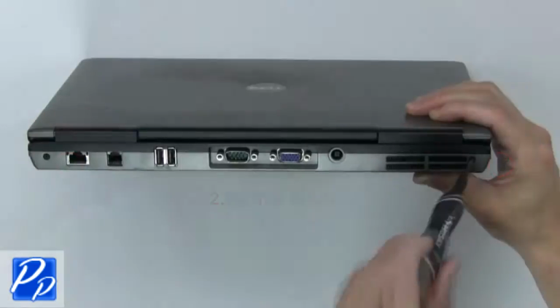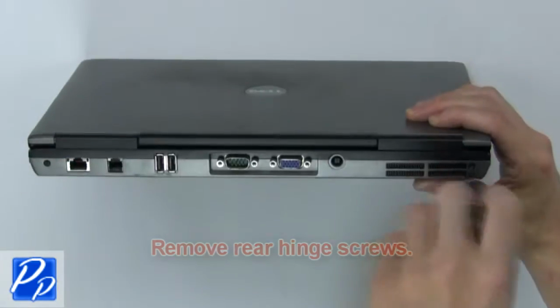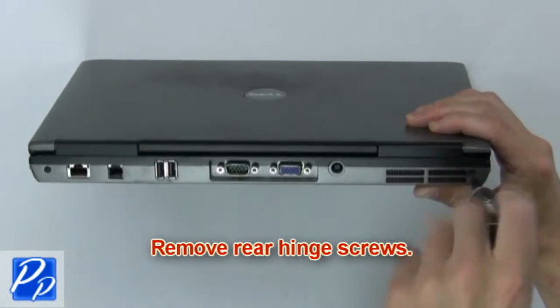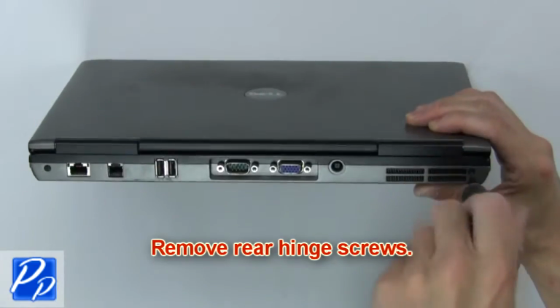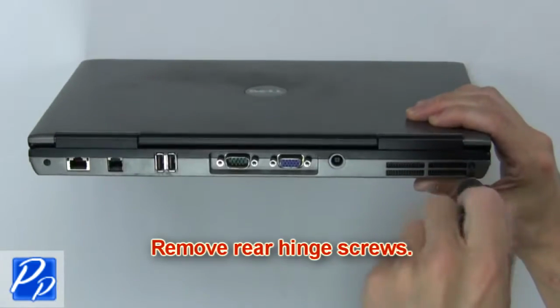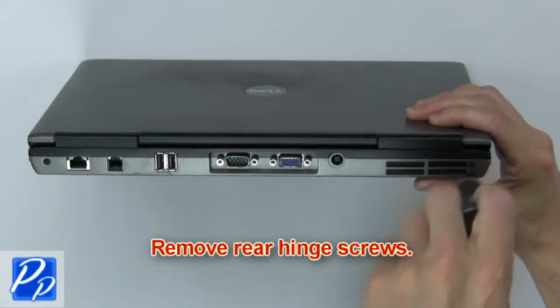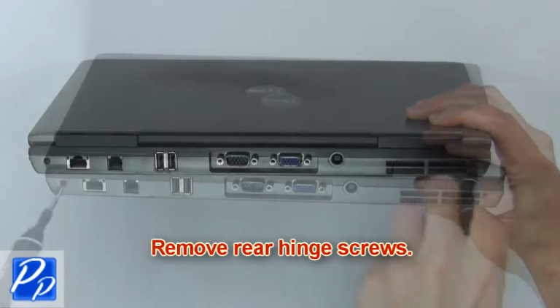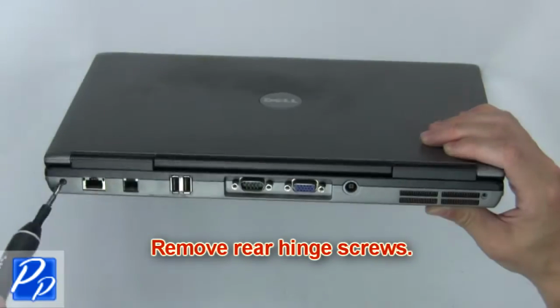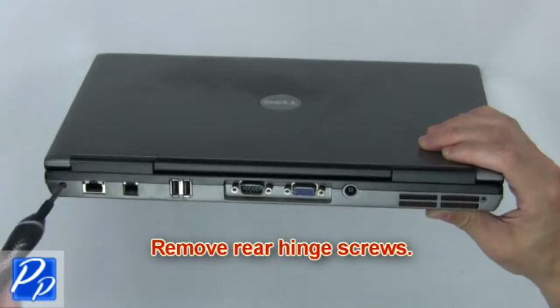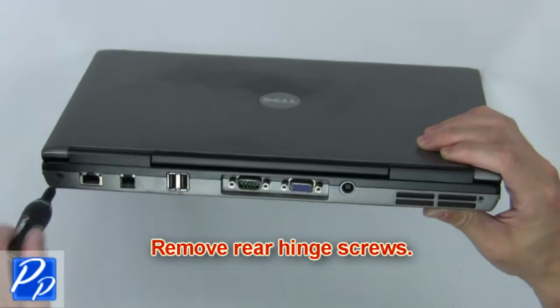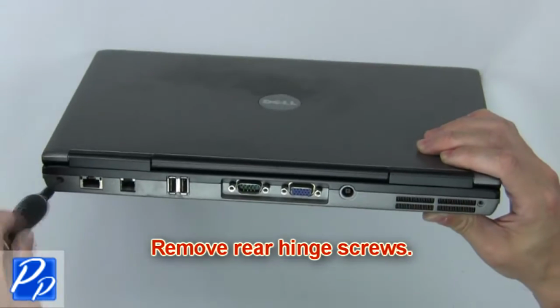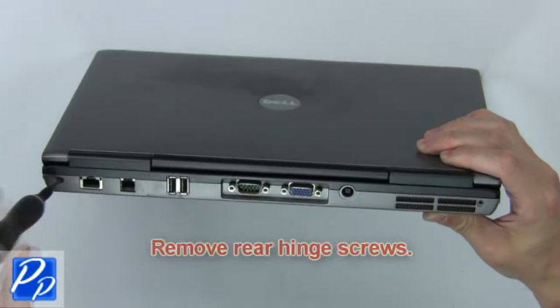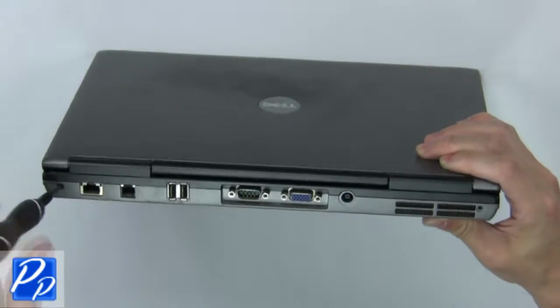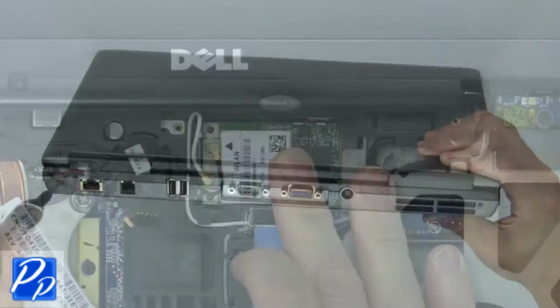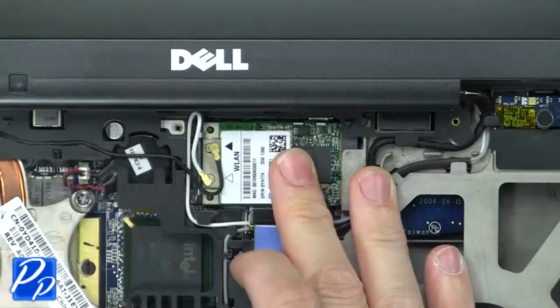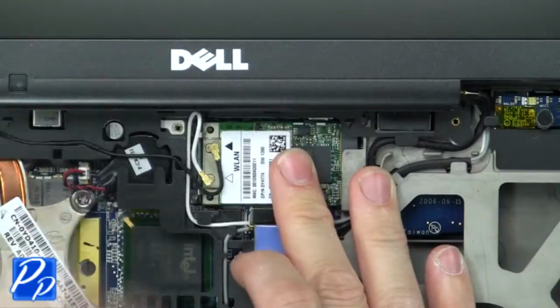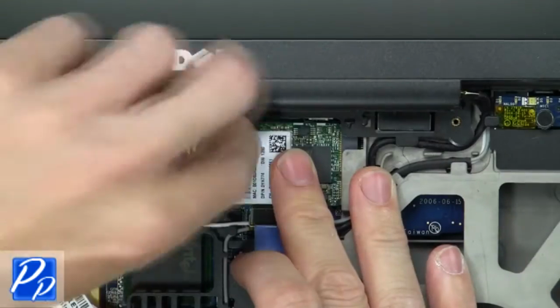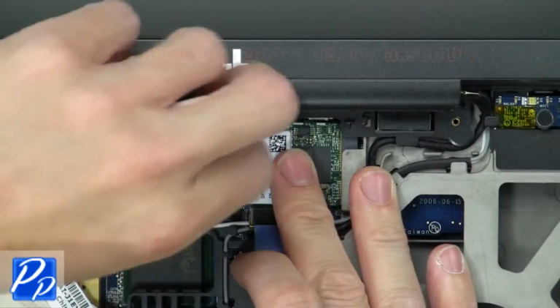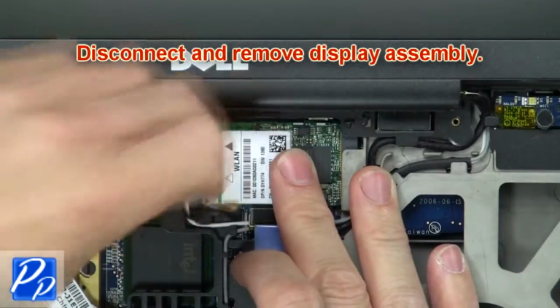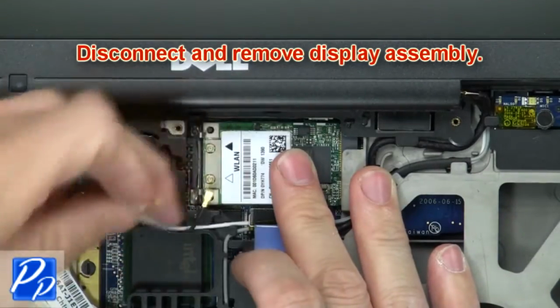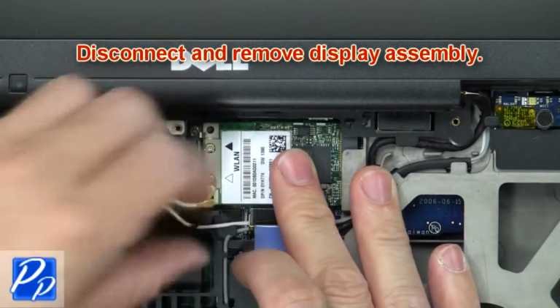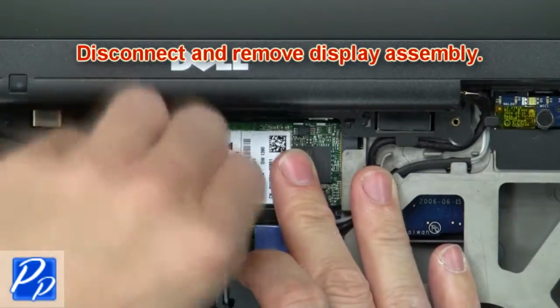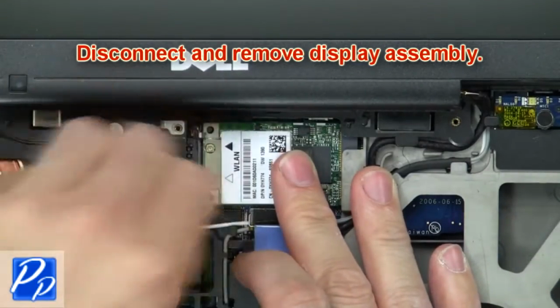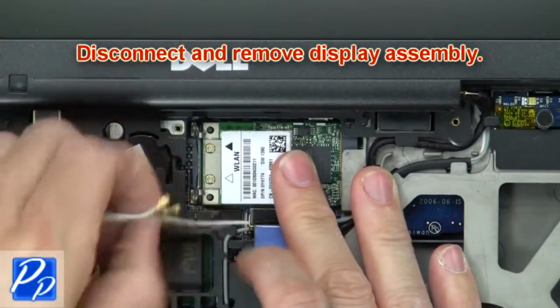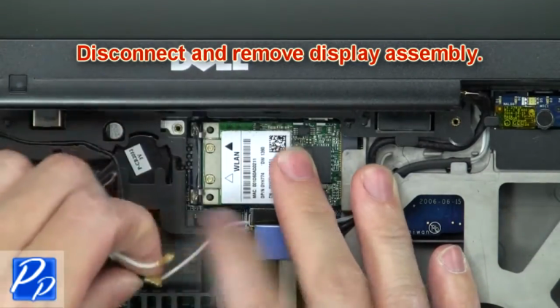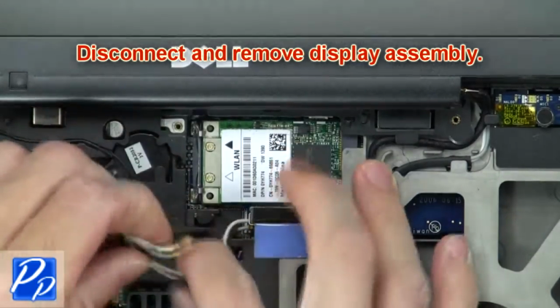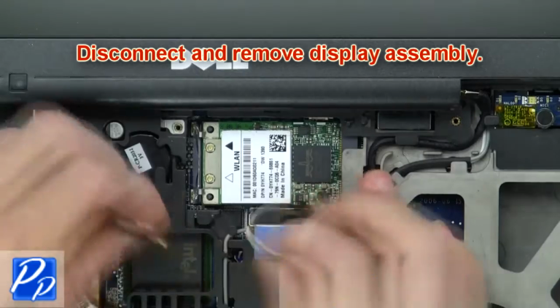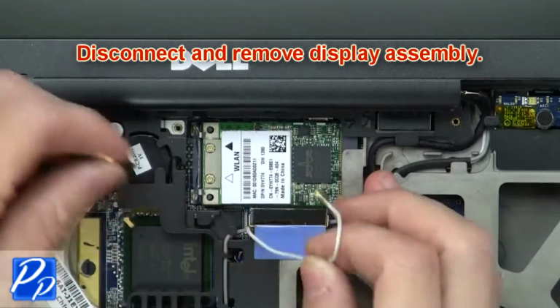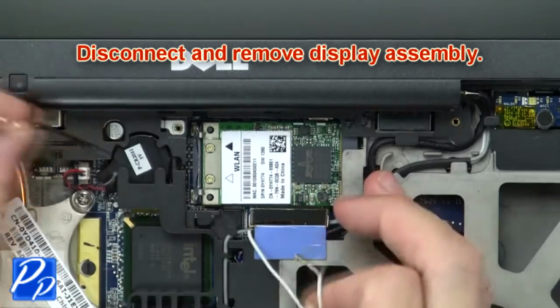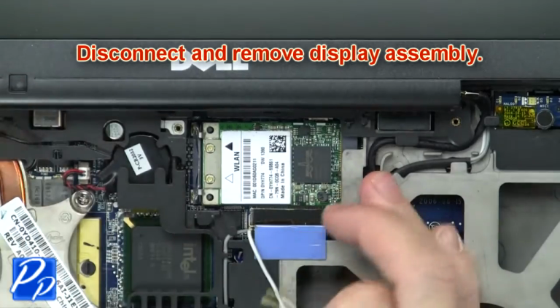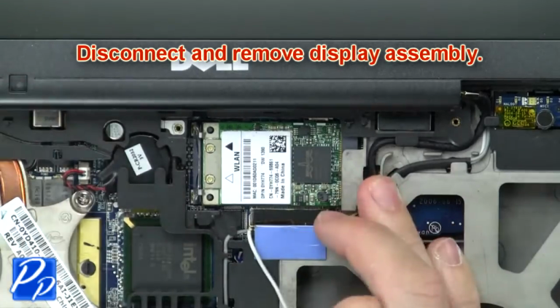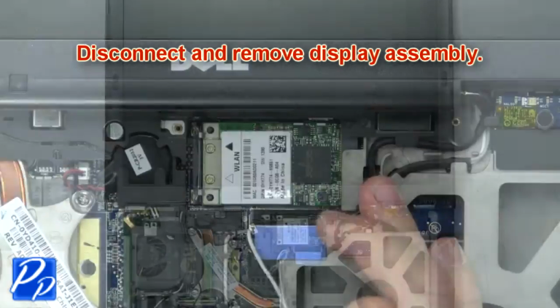Next, remove the rear hinge screws. Now disconnect and remove the display assembly.